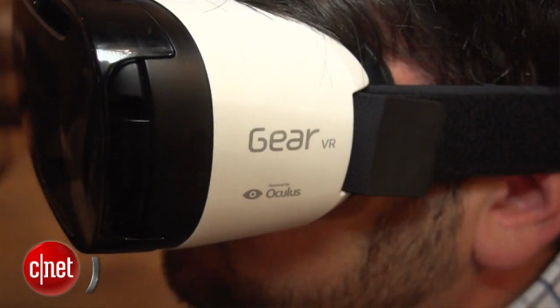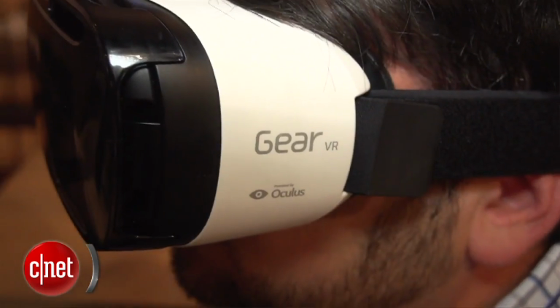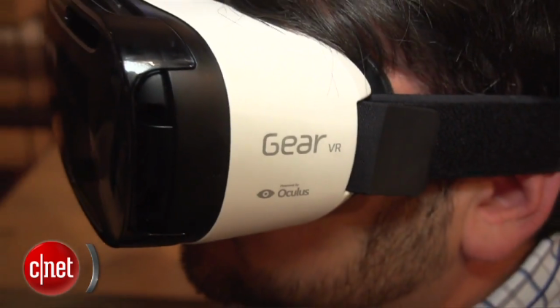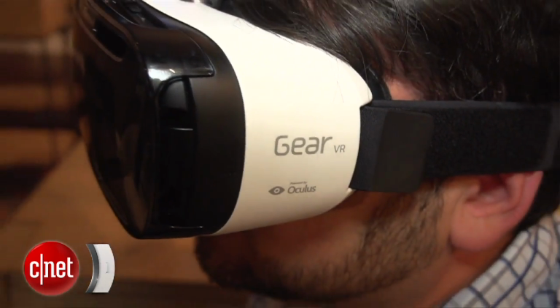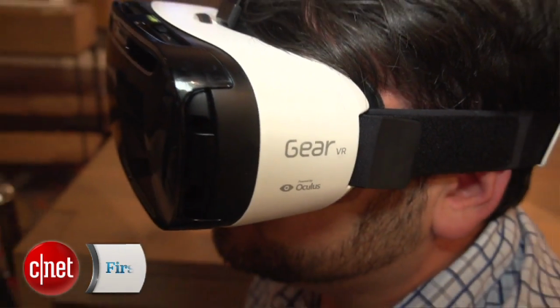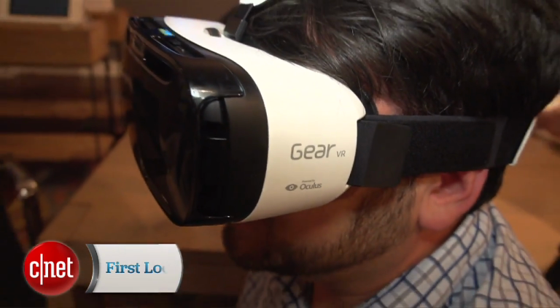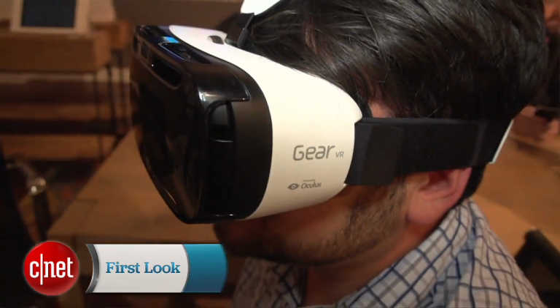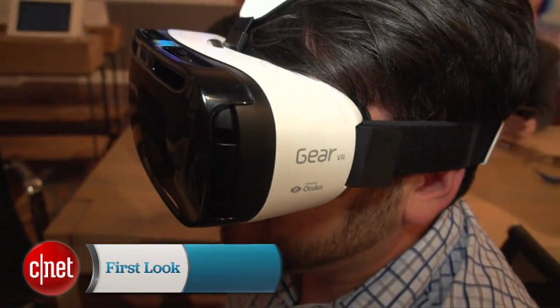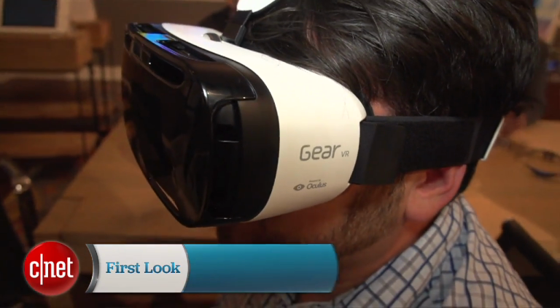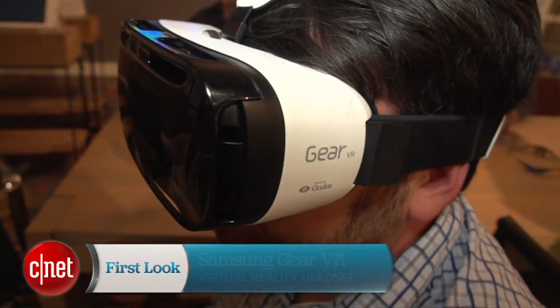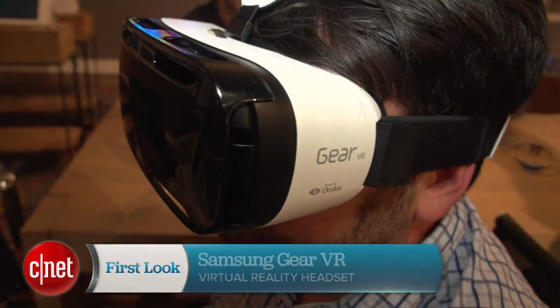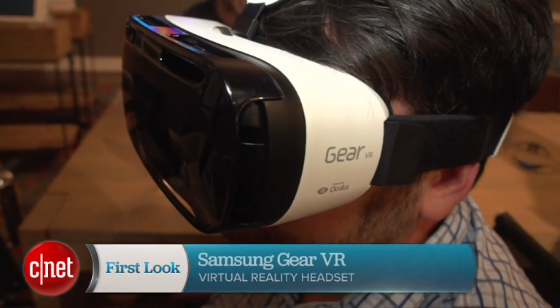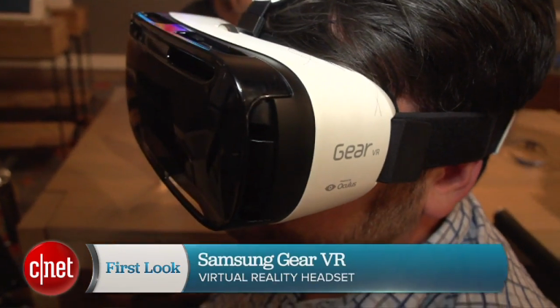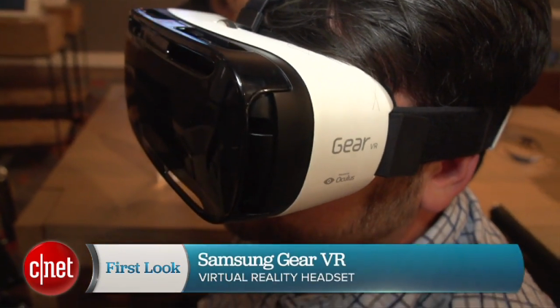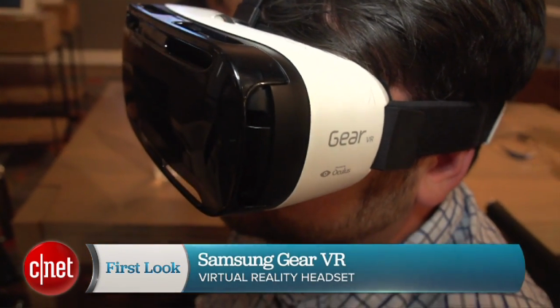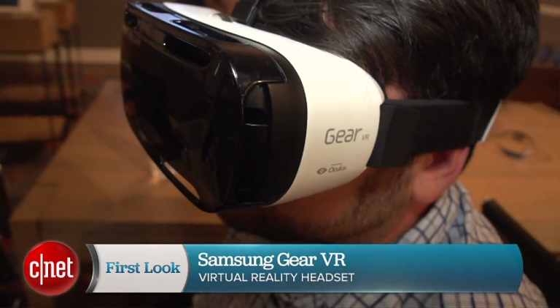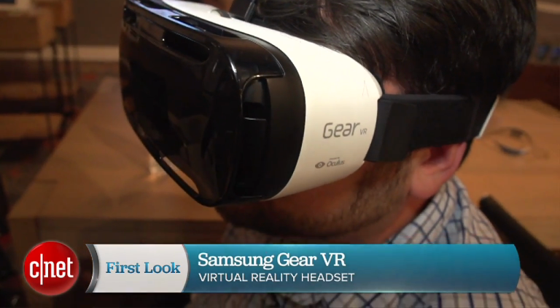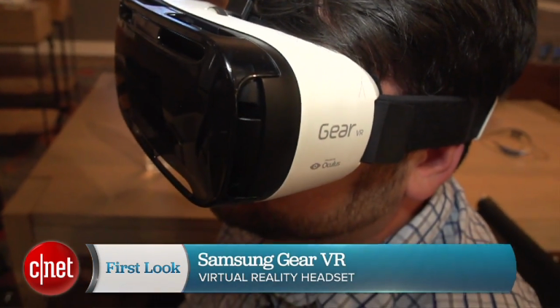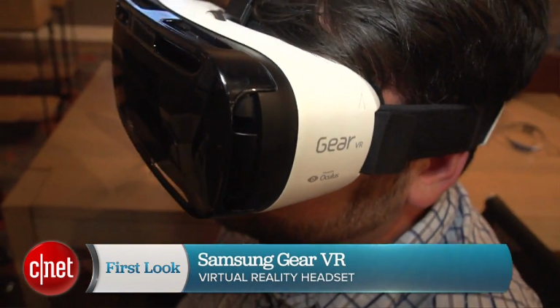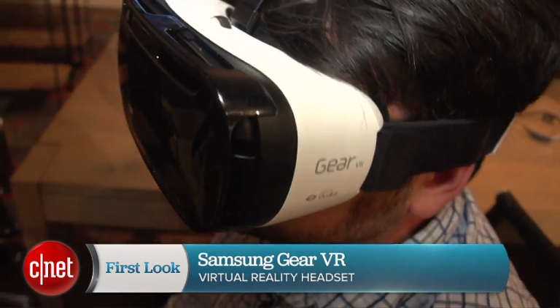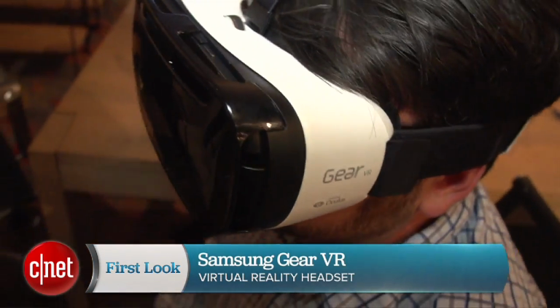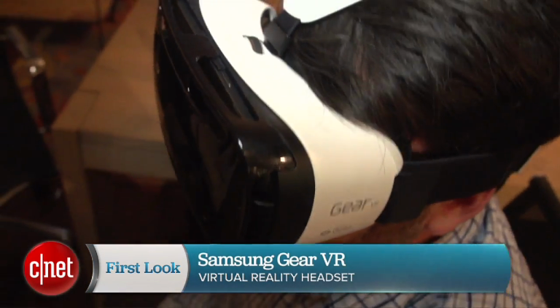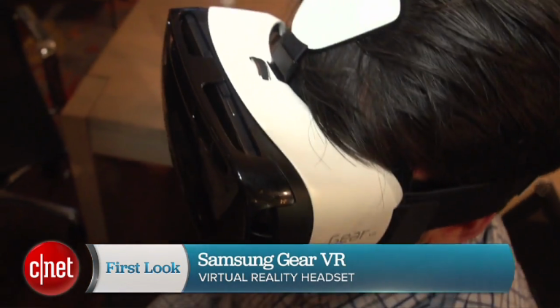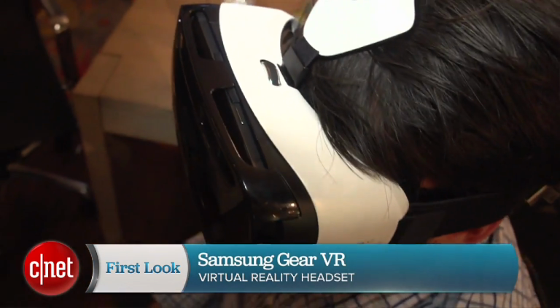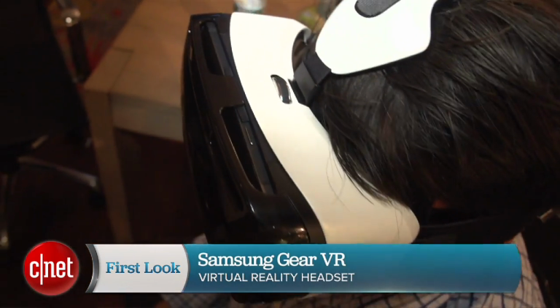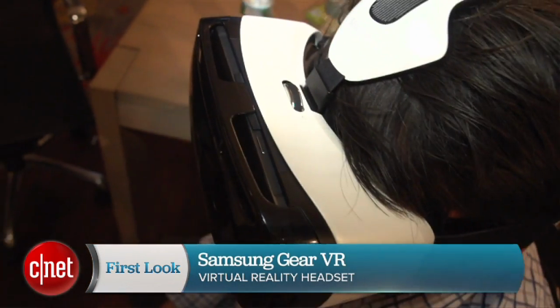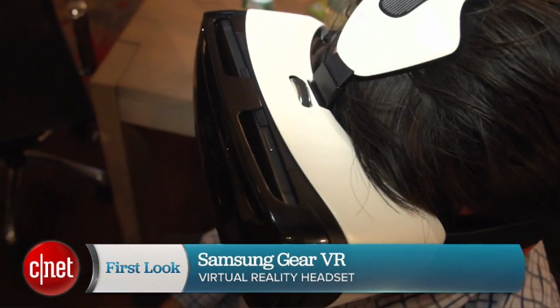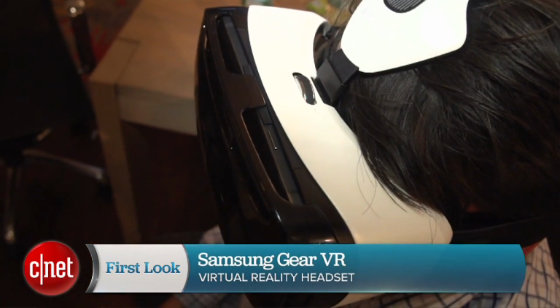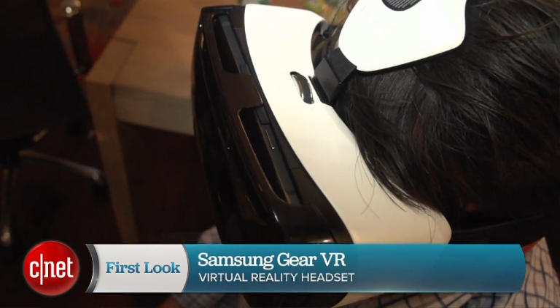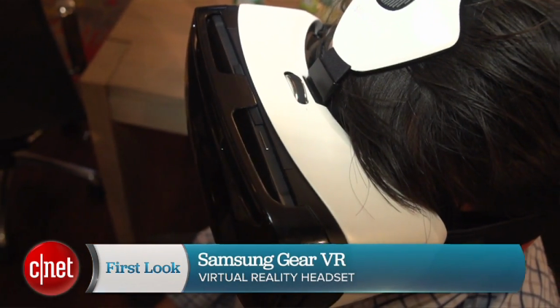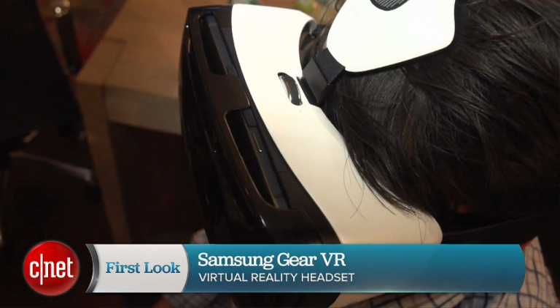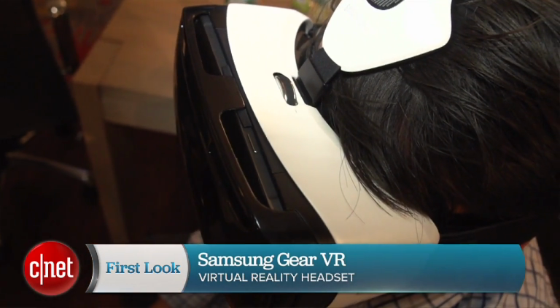That's Samsung Gear VR in a nutshell. I'm Scott Stein, and I'm in outer space at the moment.